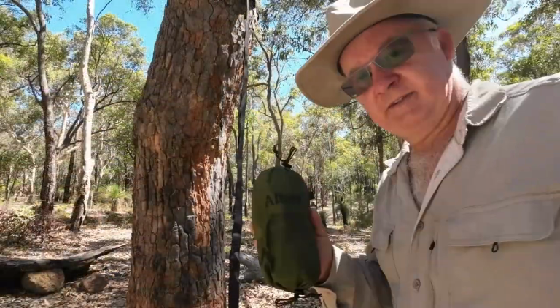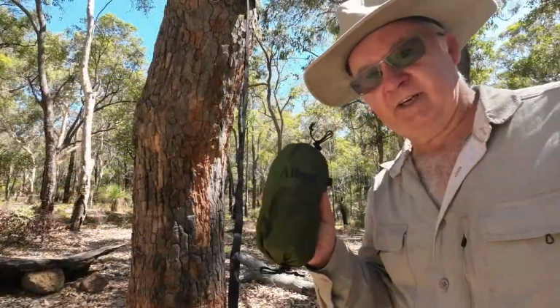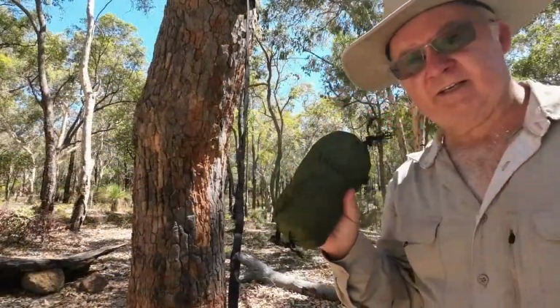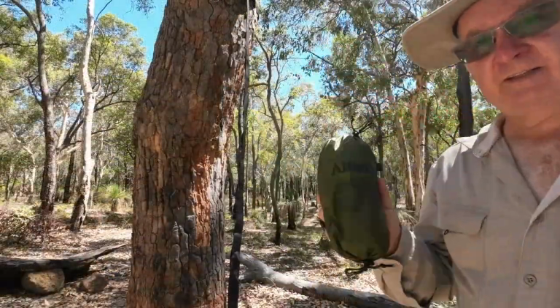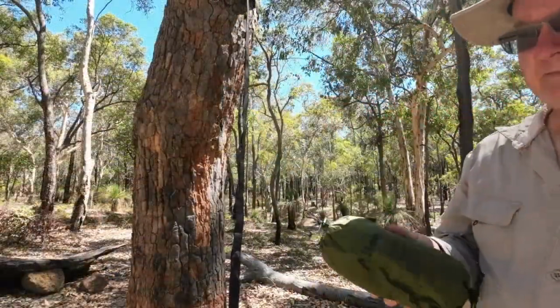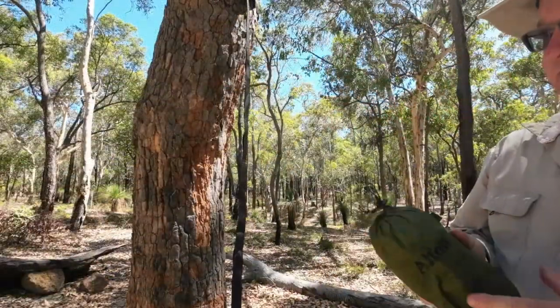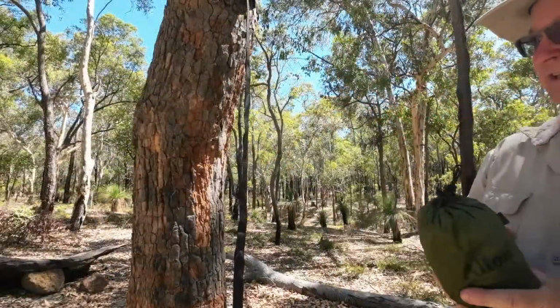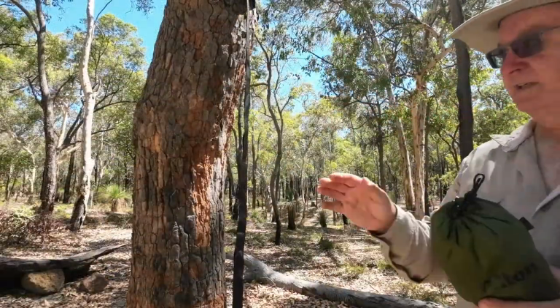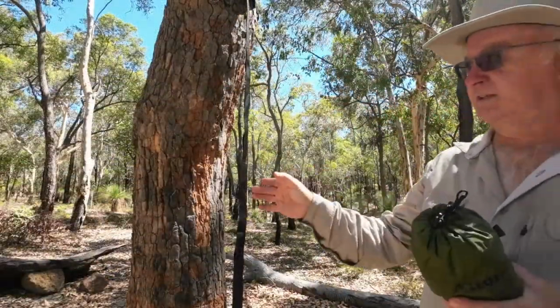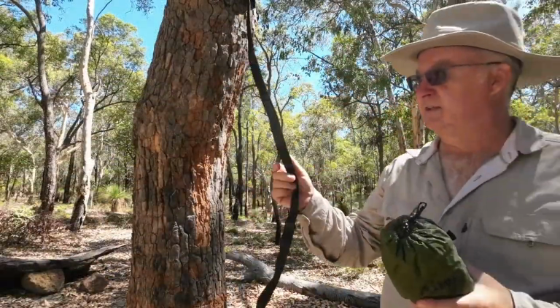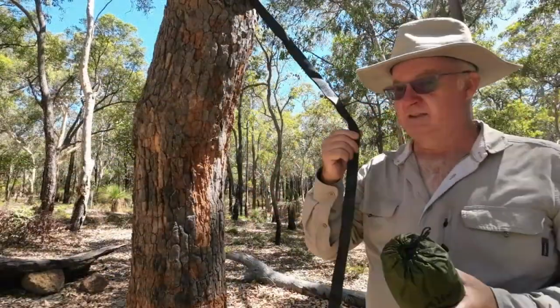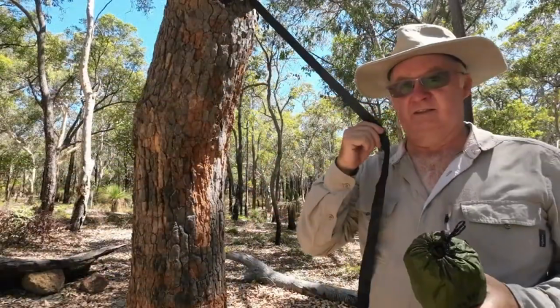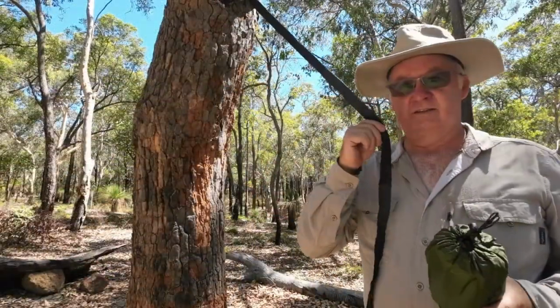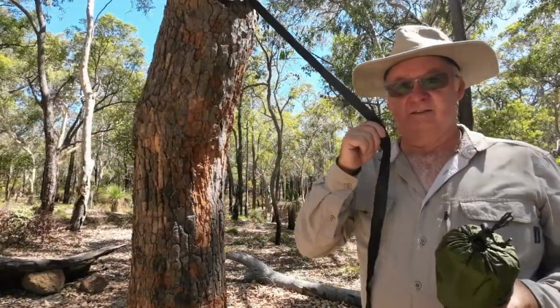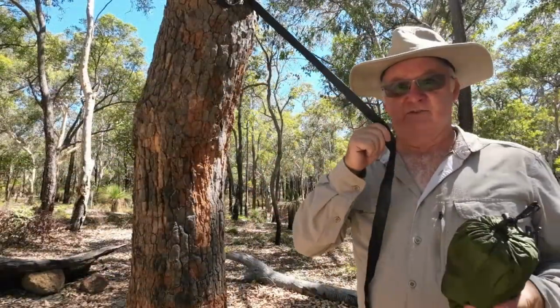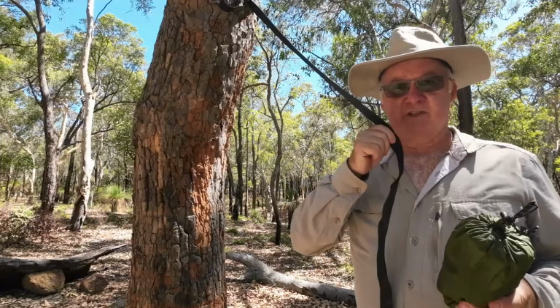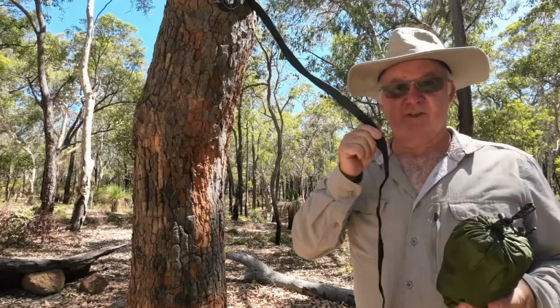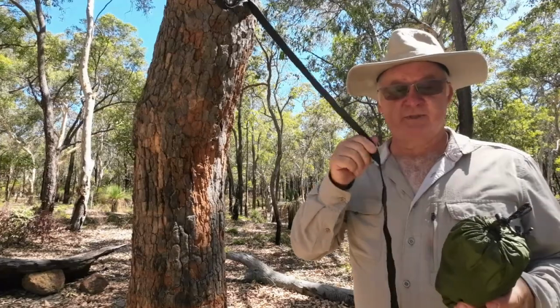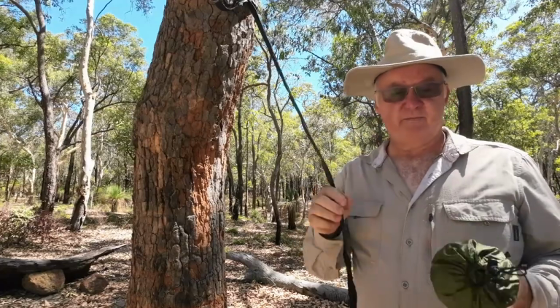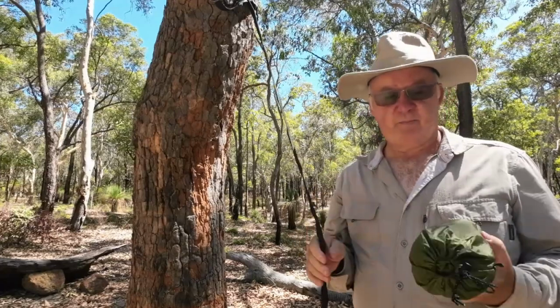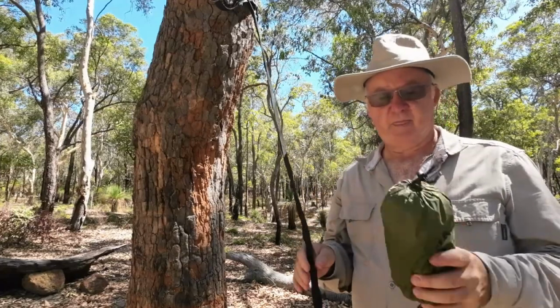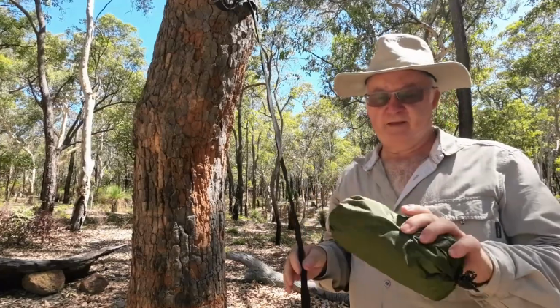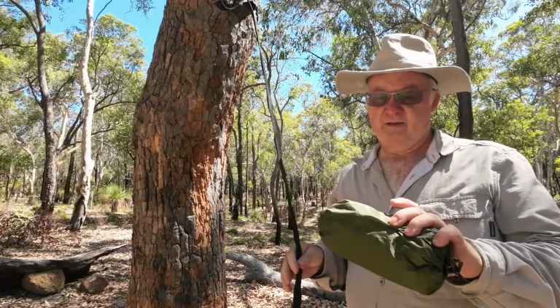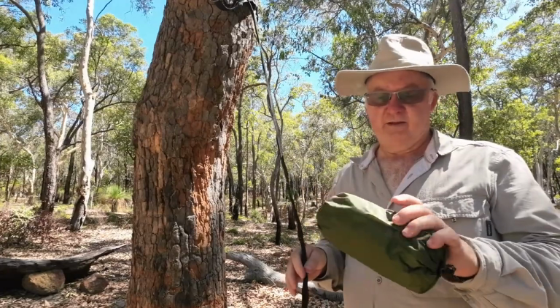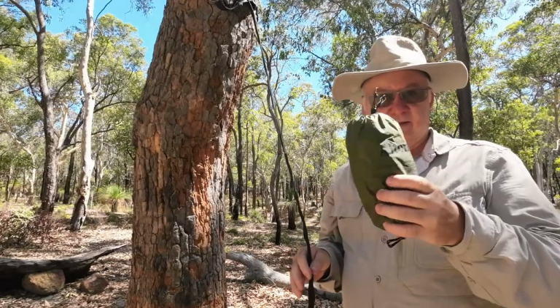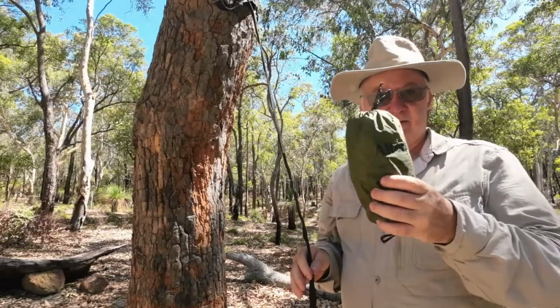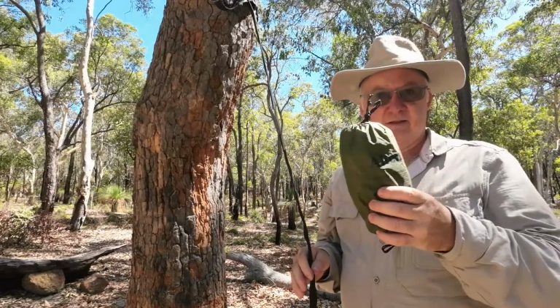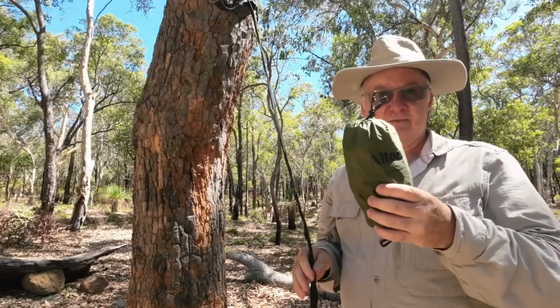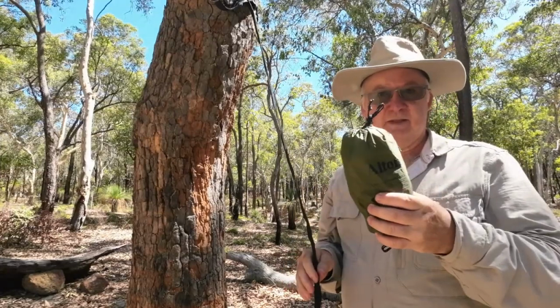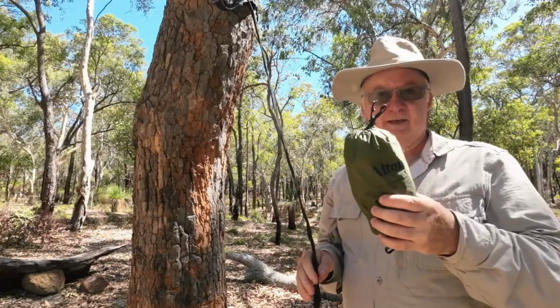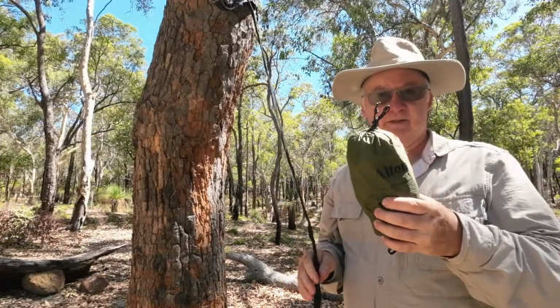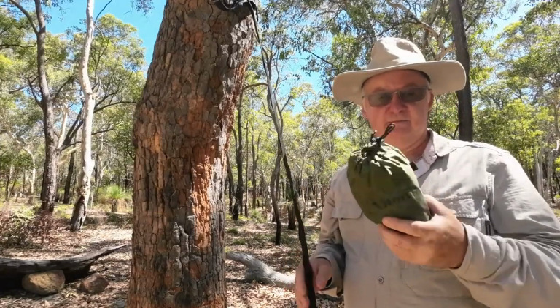I'm at the tree. I've got my tree straps up. Time to get the hammock up.